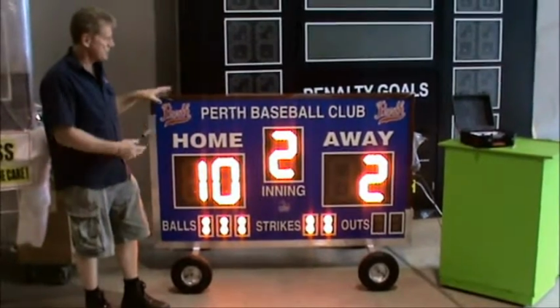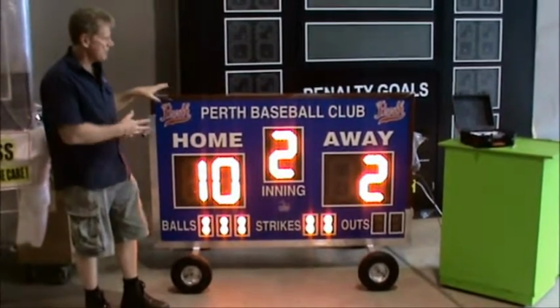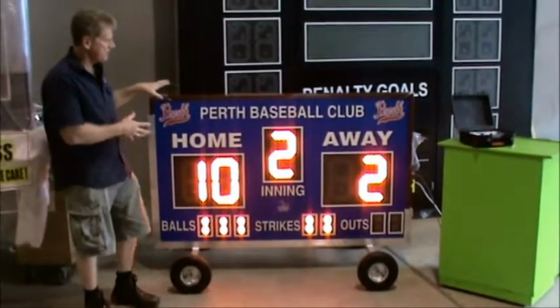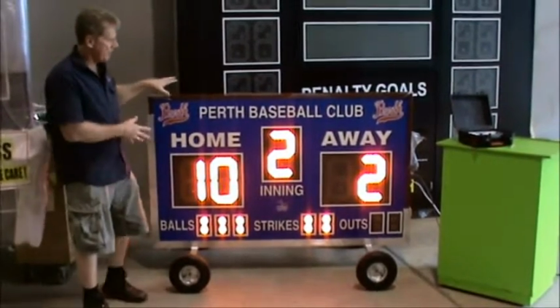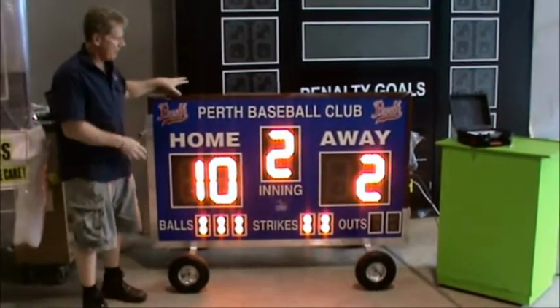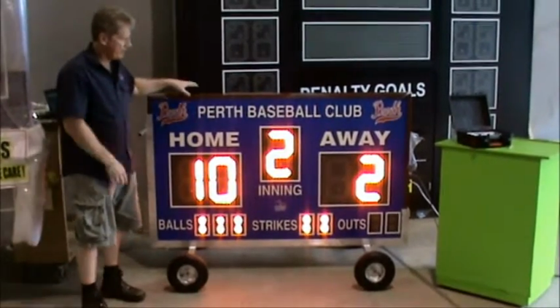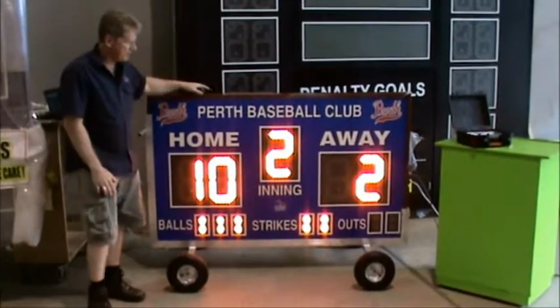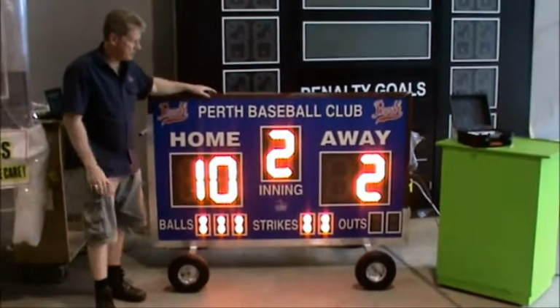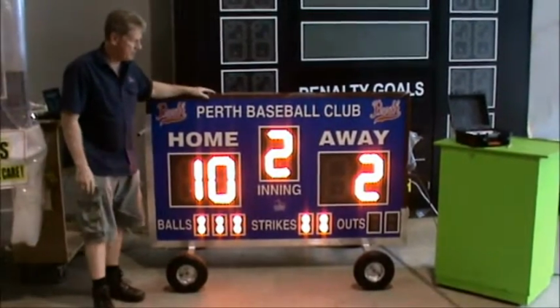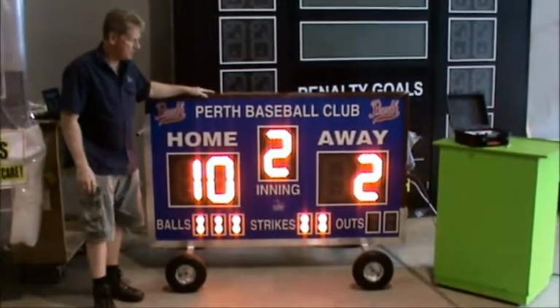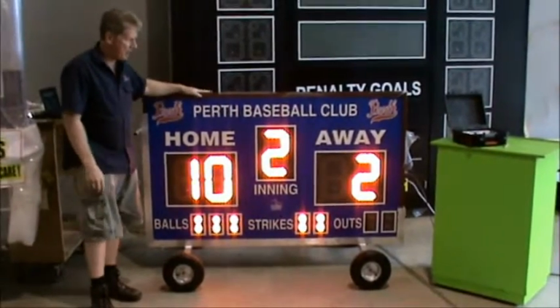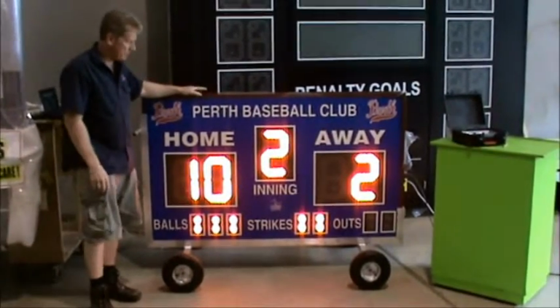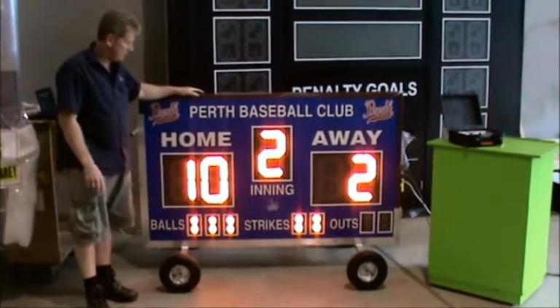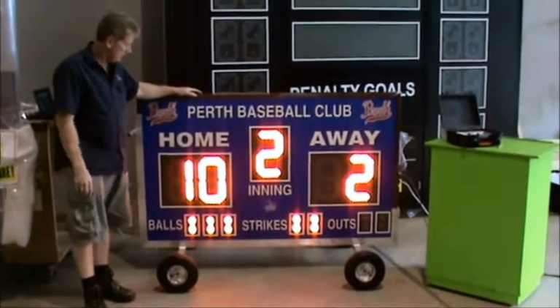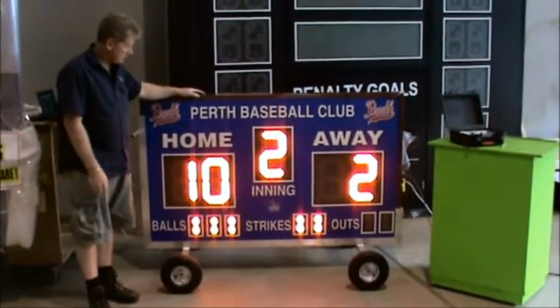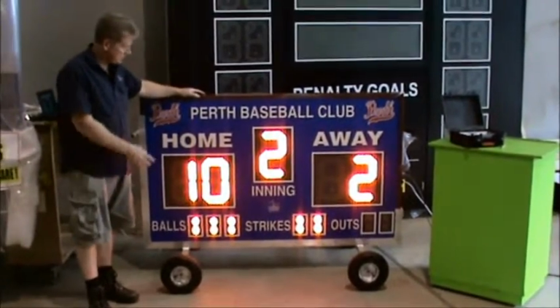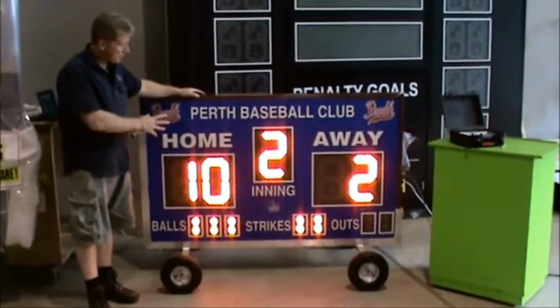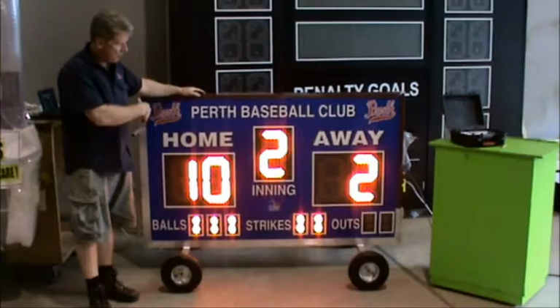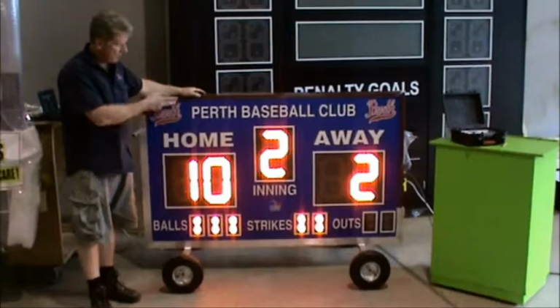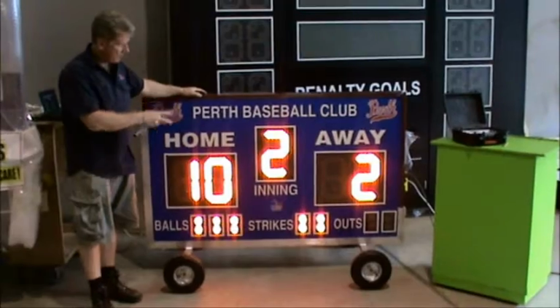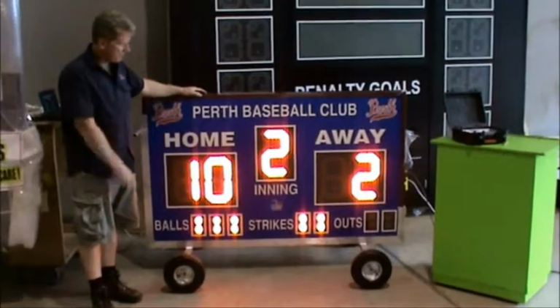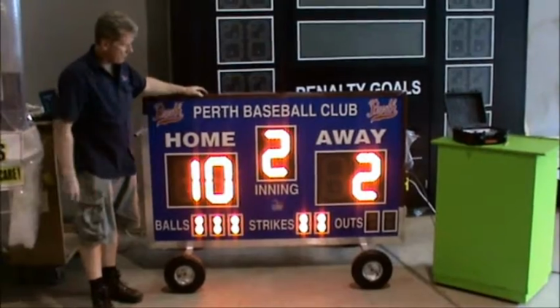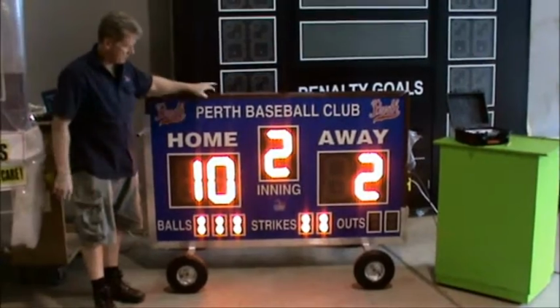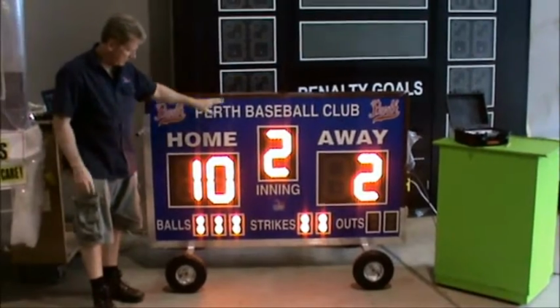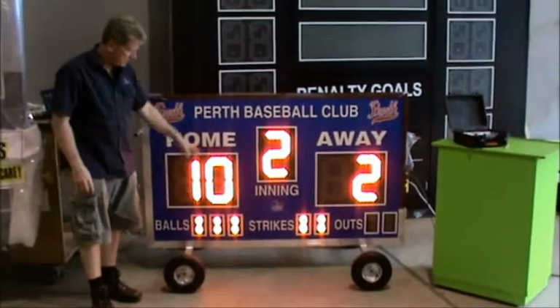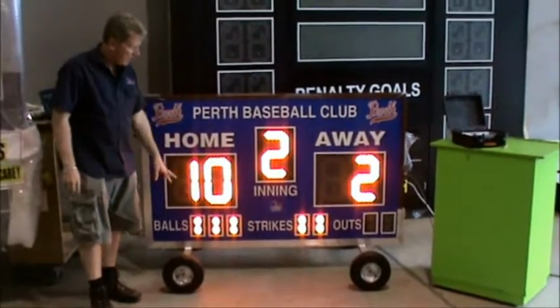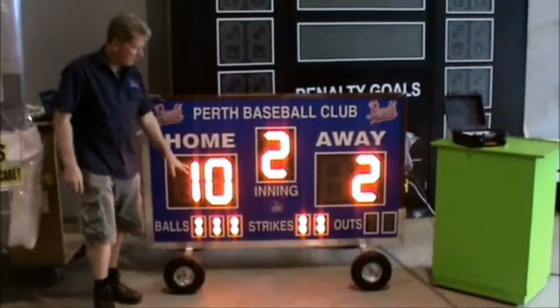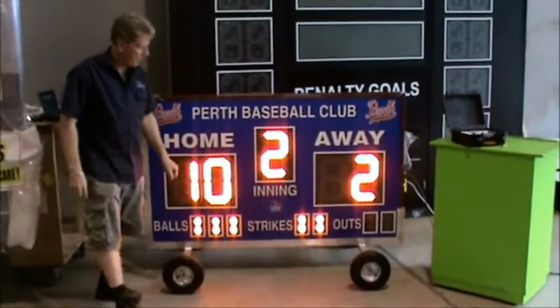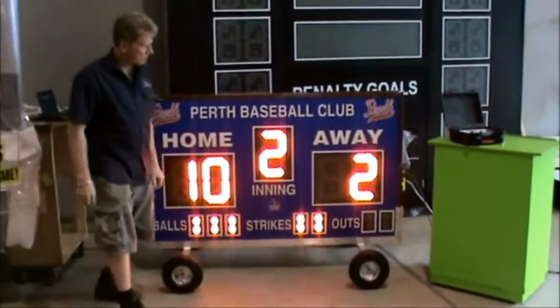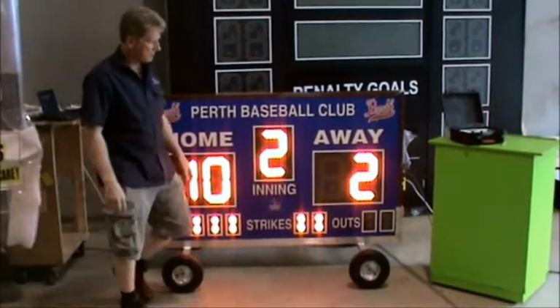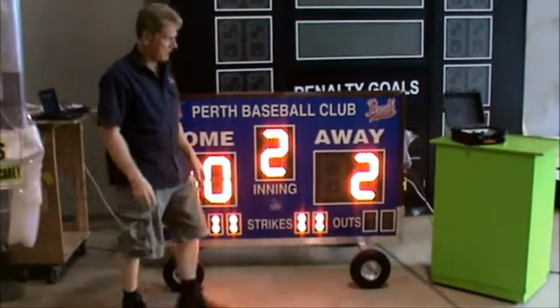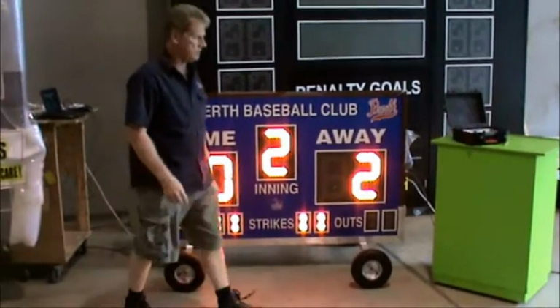This type of model here is probably the most popular one, because it shows your home and away scores, innings, and your balls, strikes, and outs.